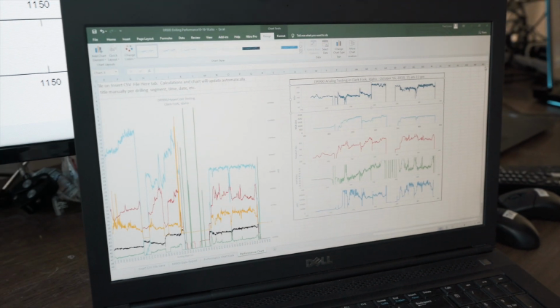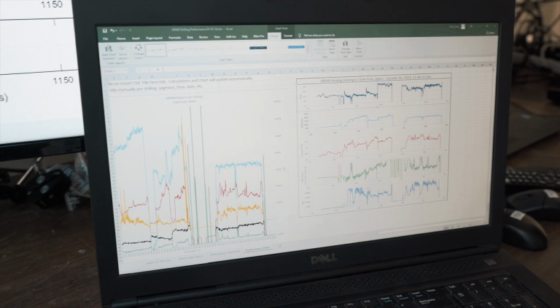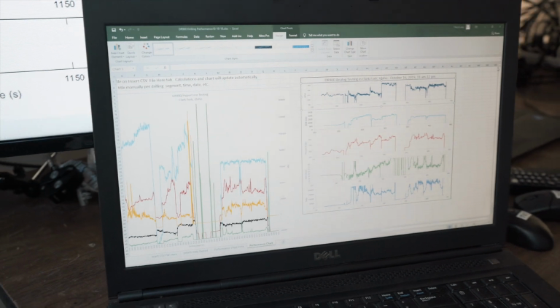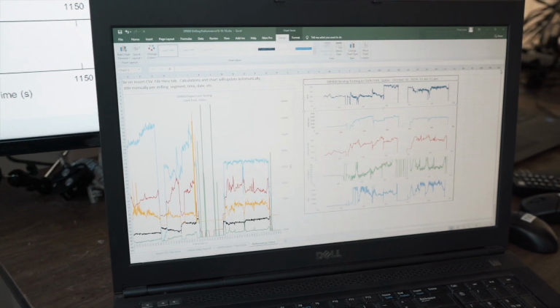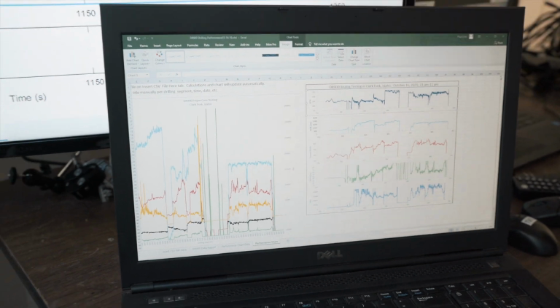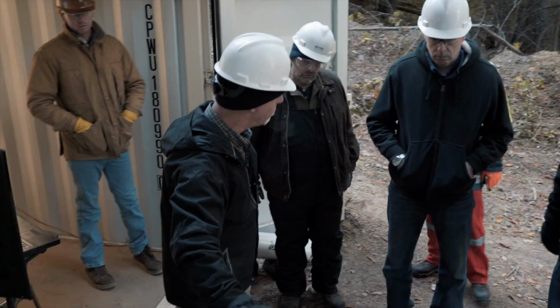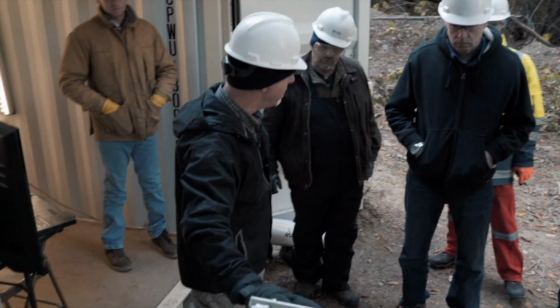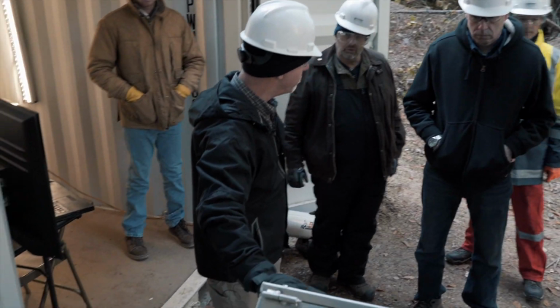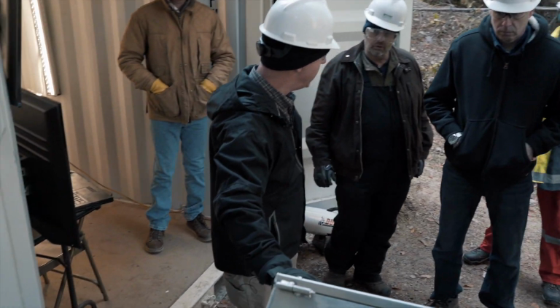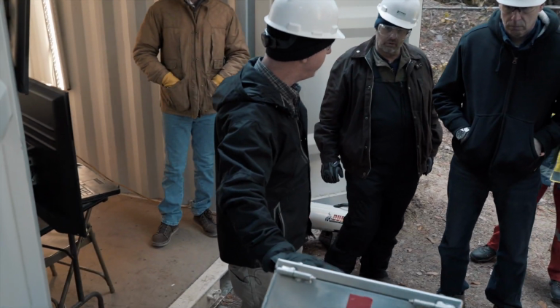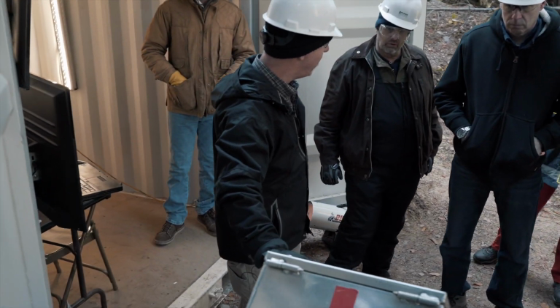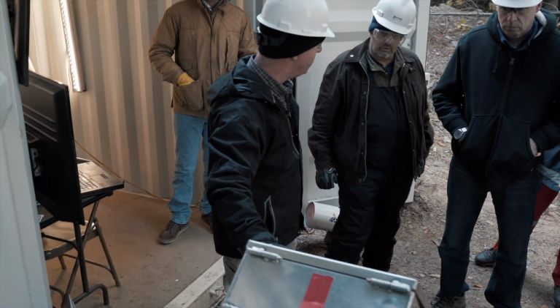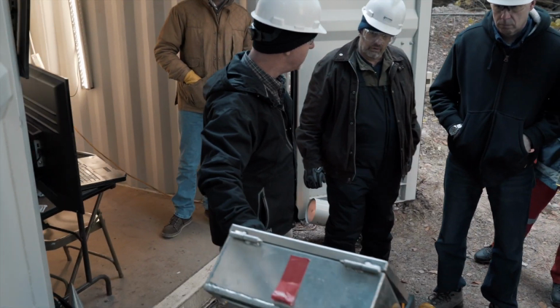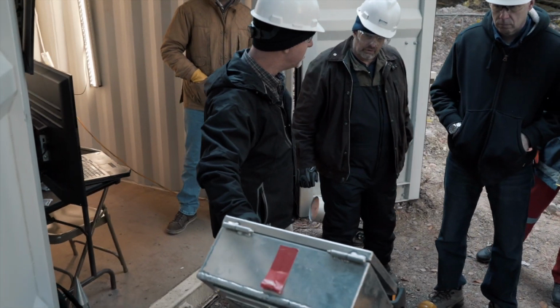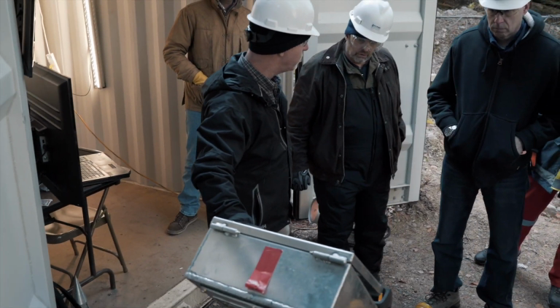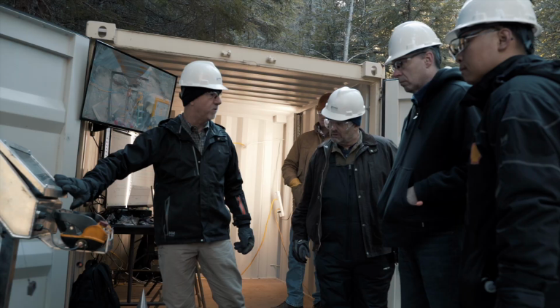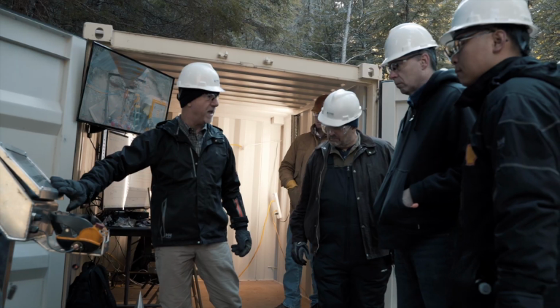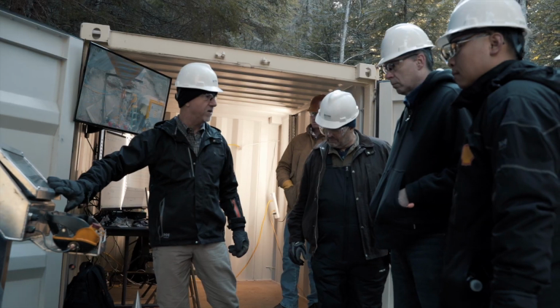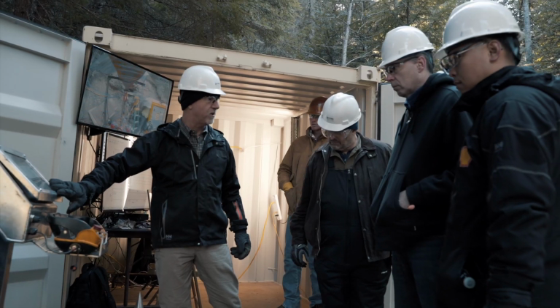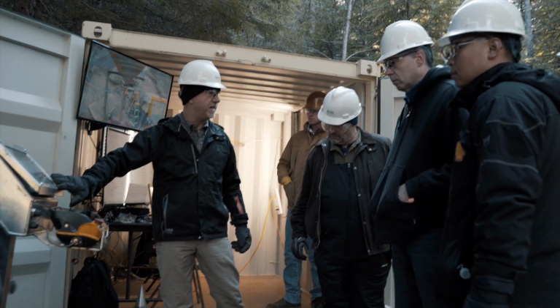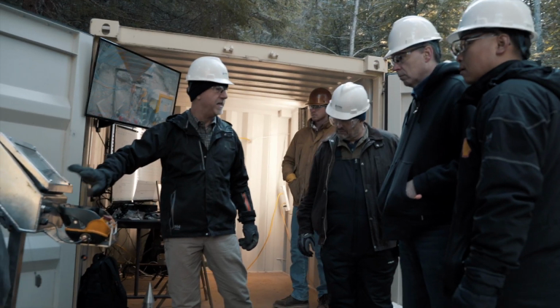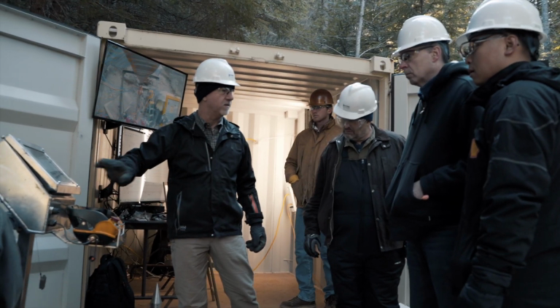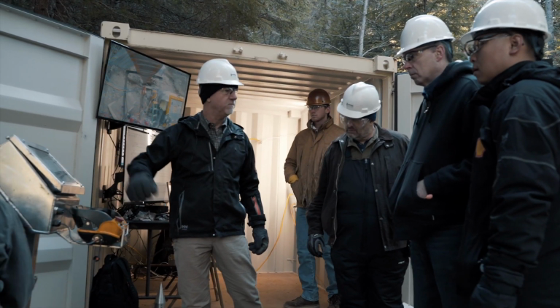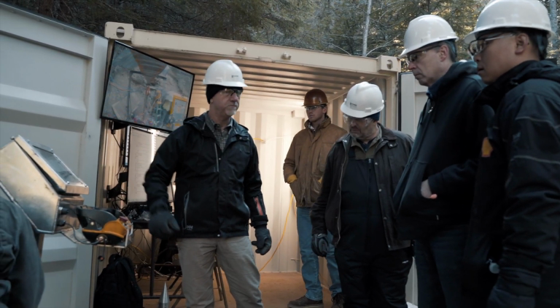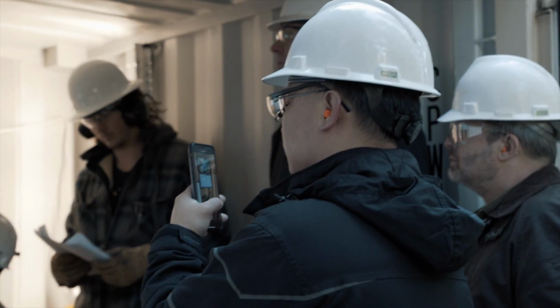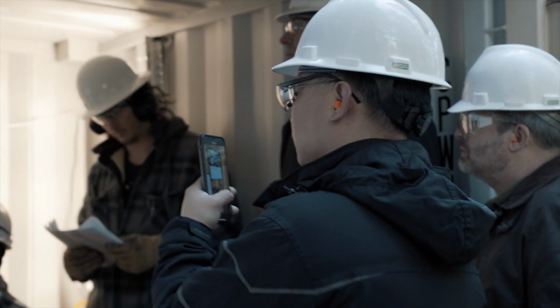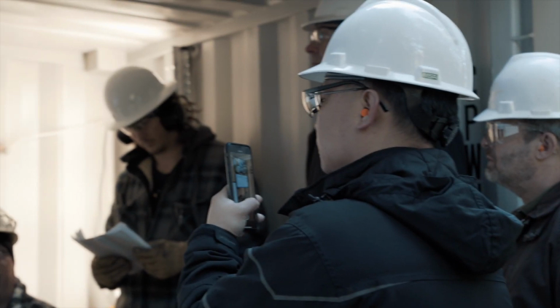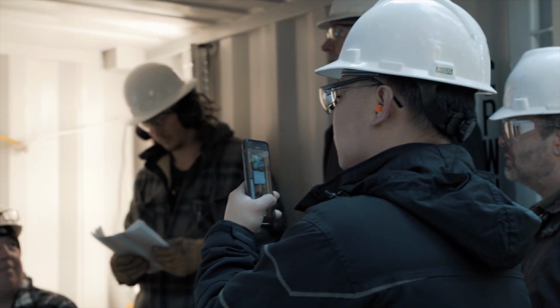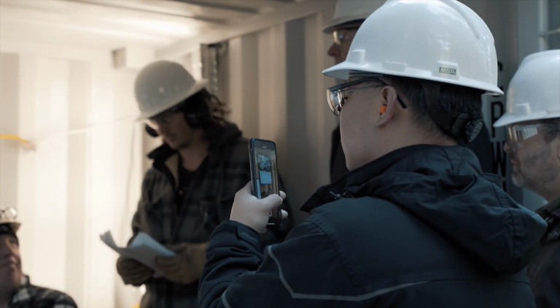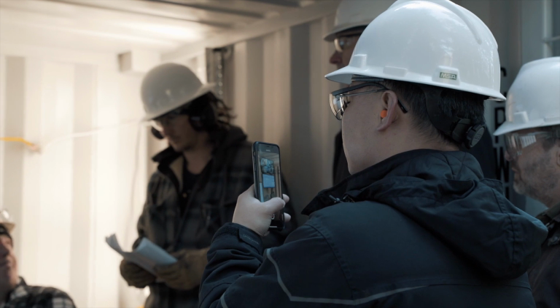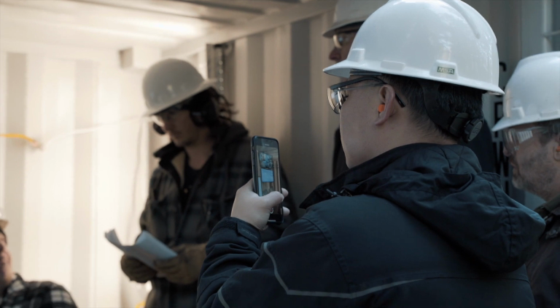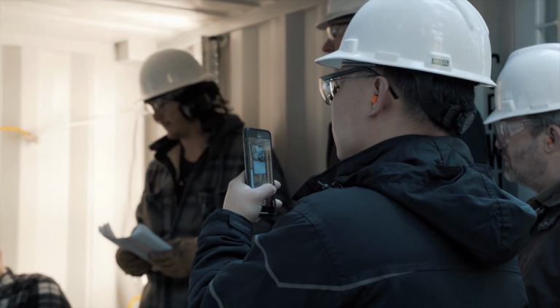They're actually going to run the rig from this control panel right here. Area is cleared. Fire and ready.